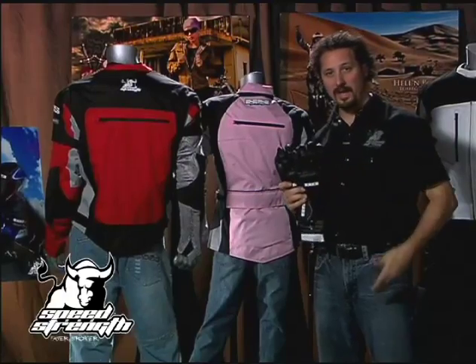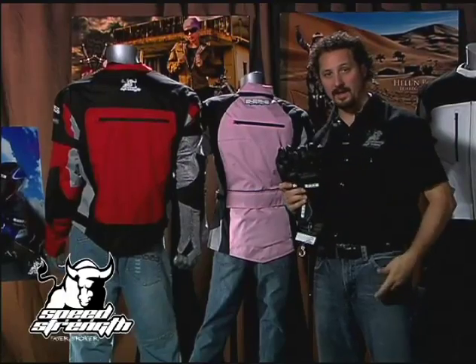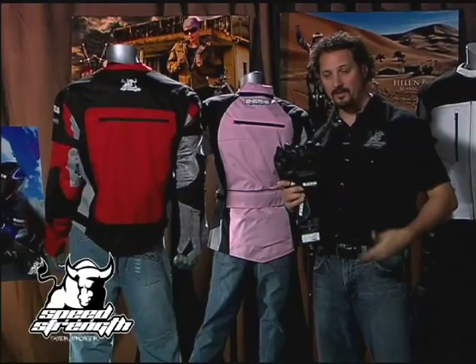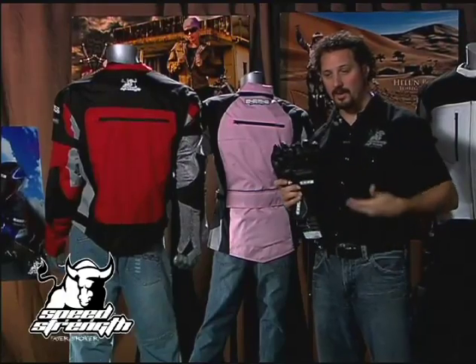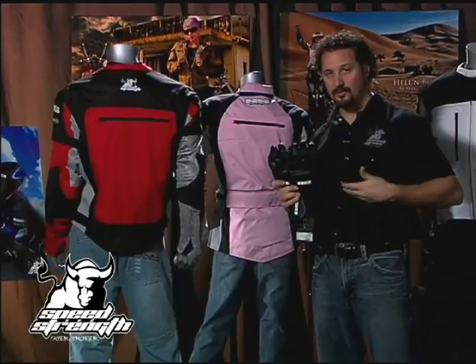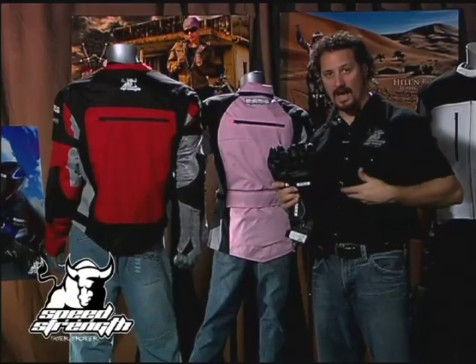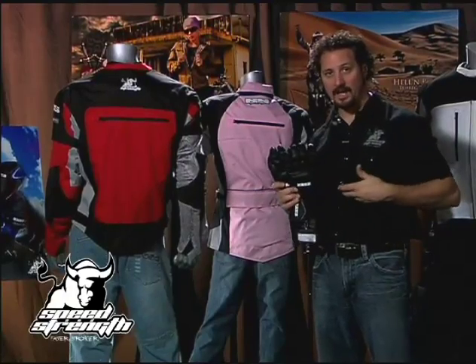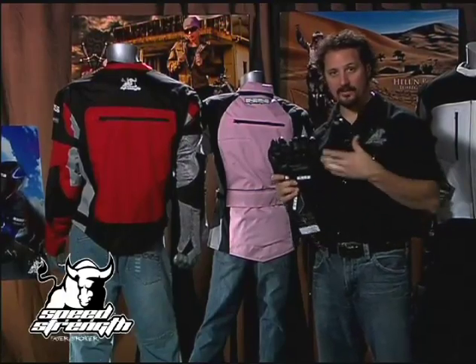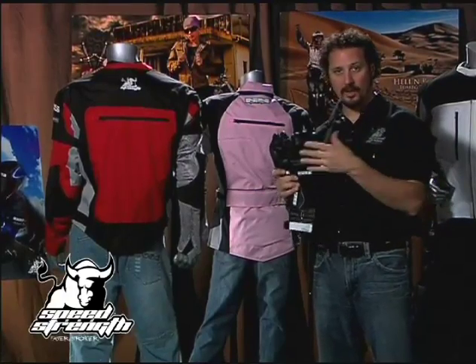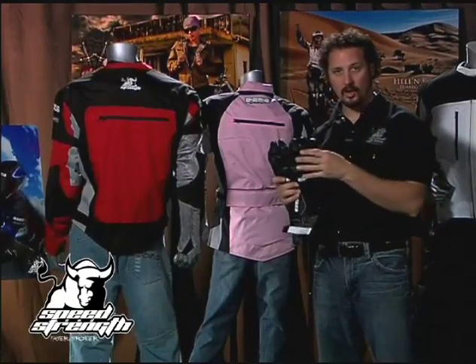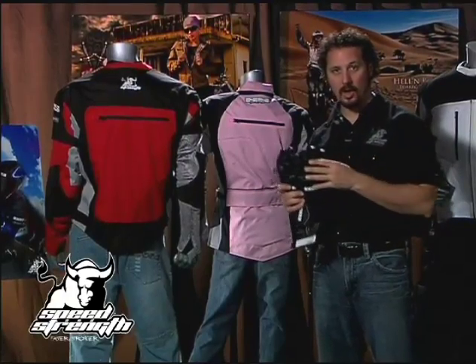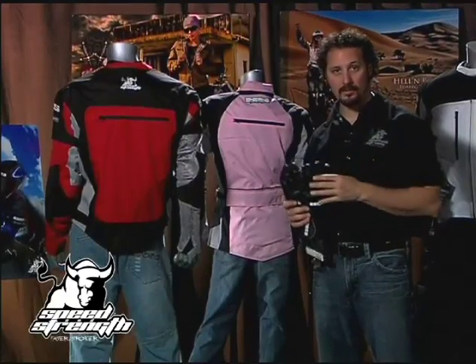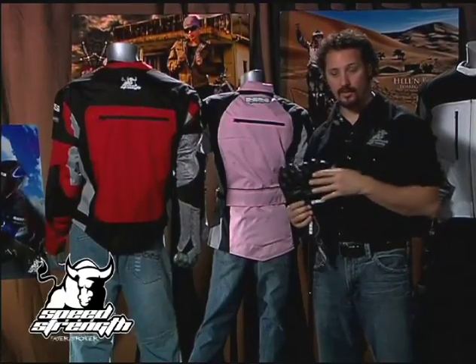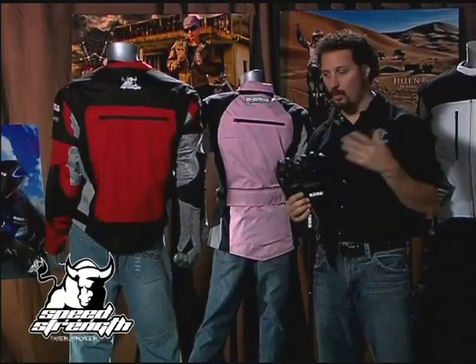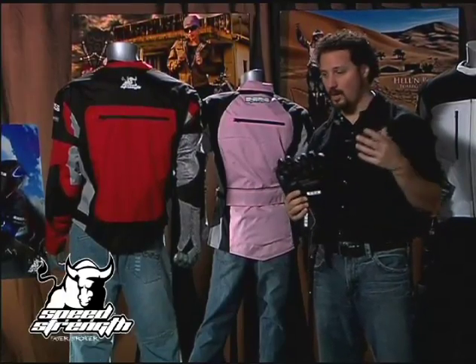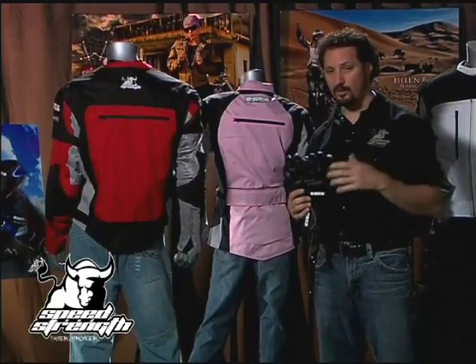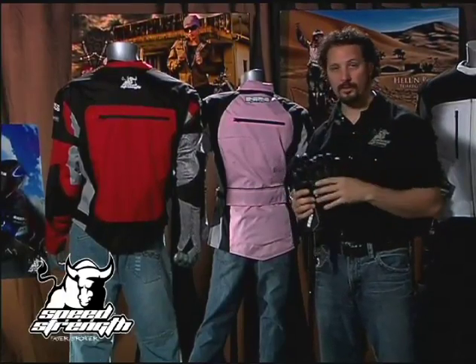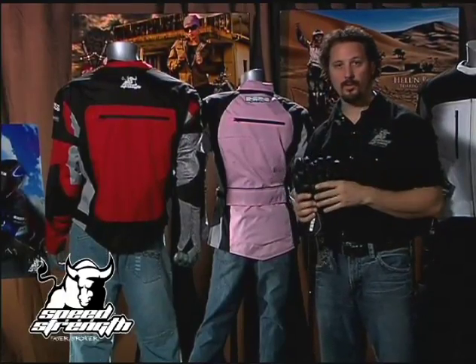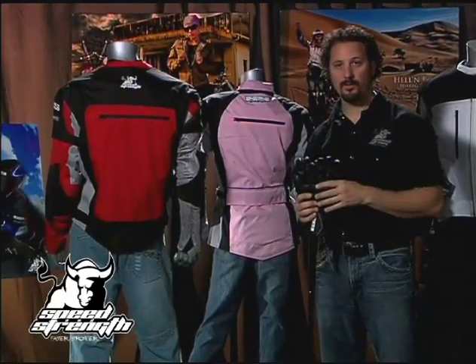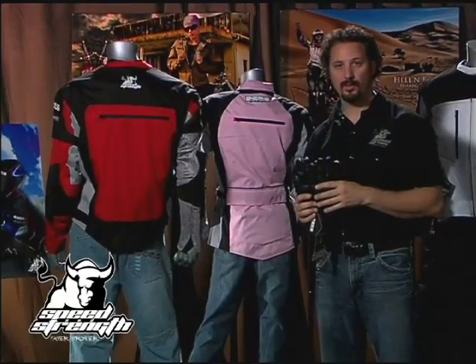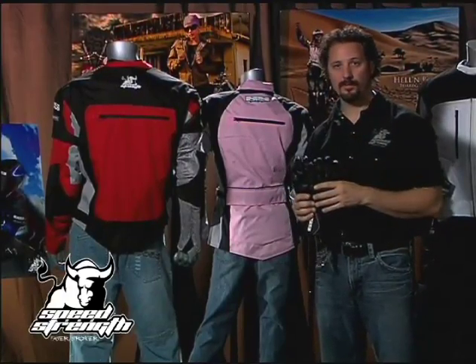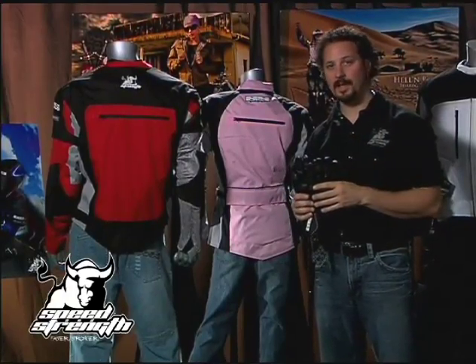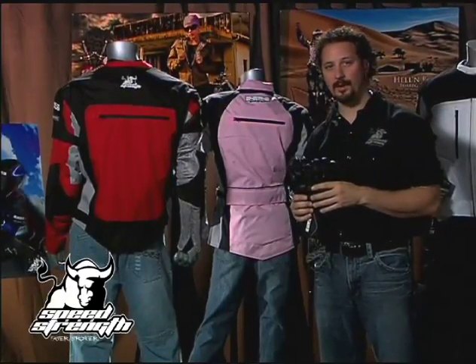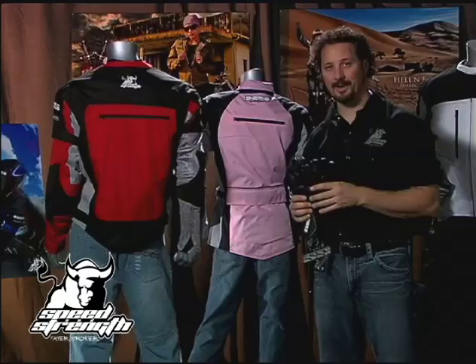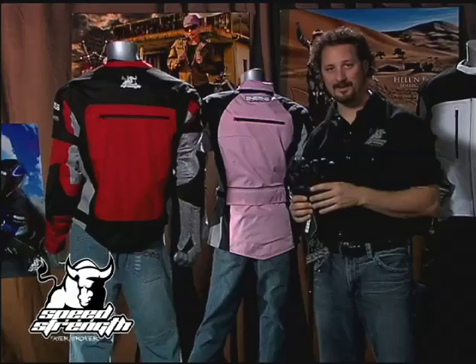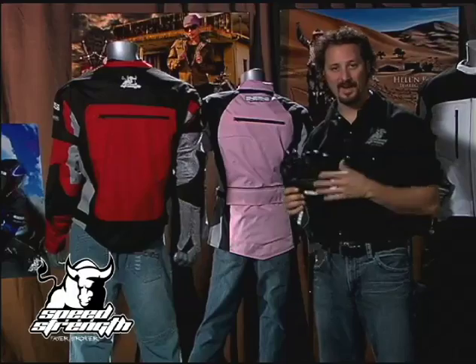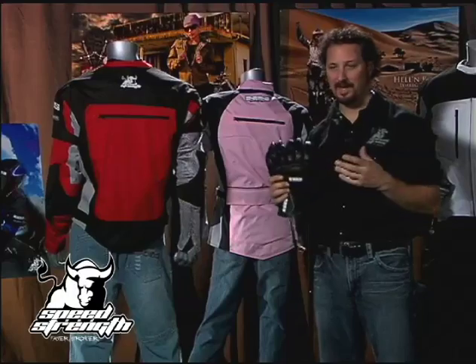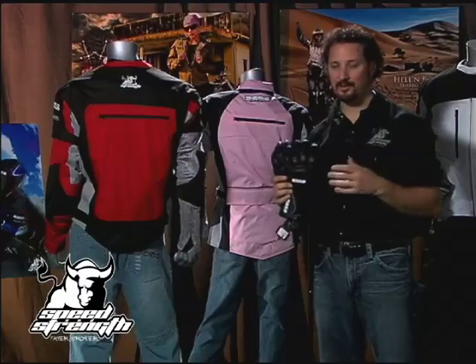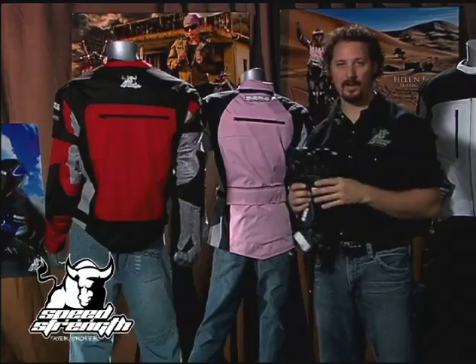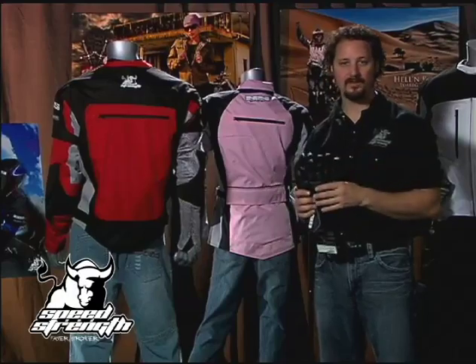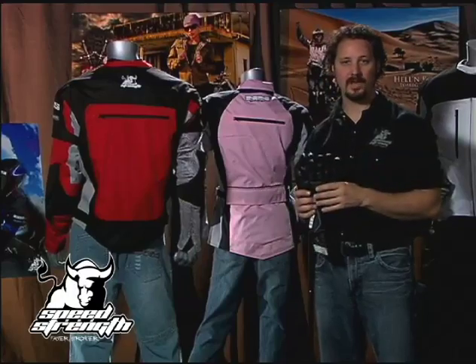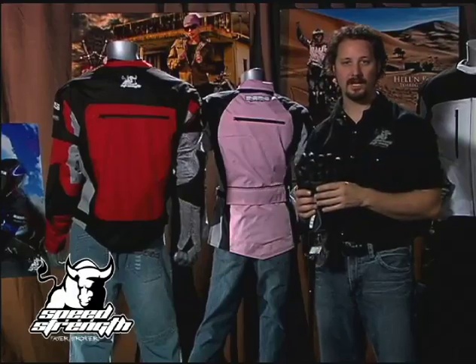Pants, jackets, gloves — waterproof, windproof, layering. It's a great setup.